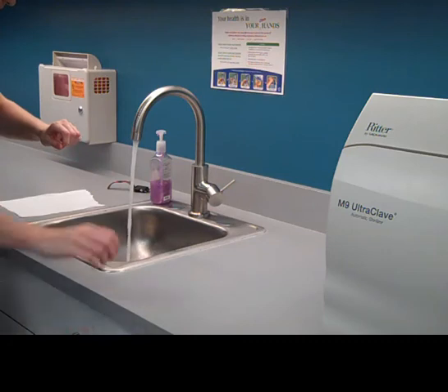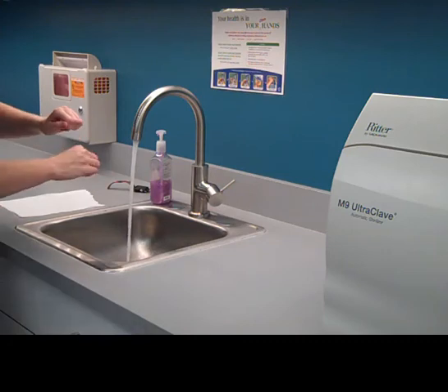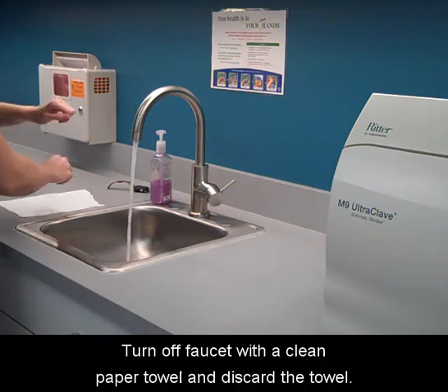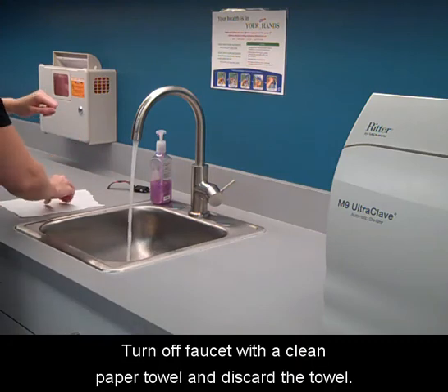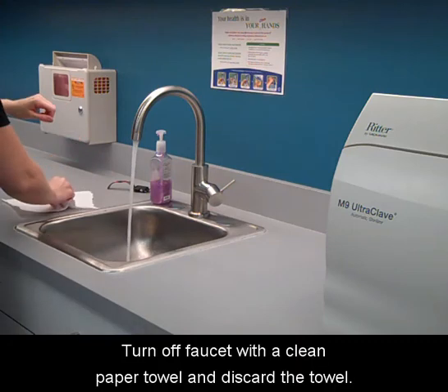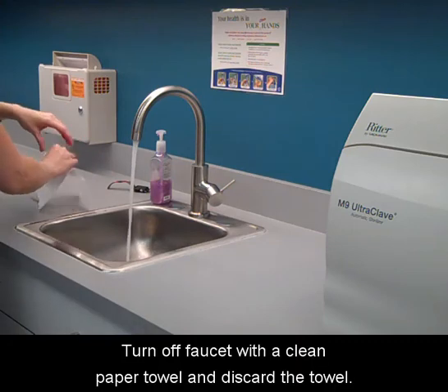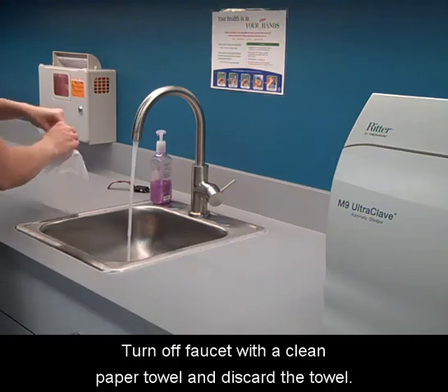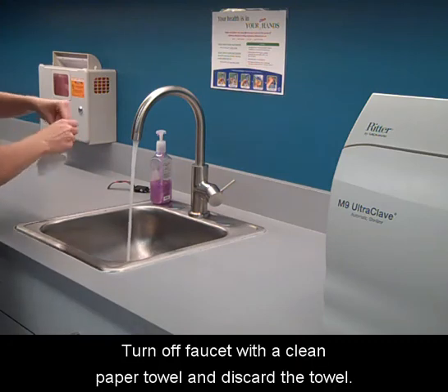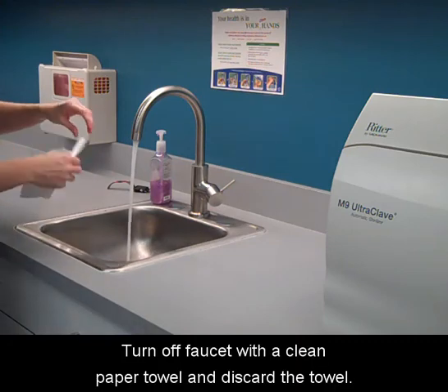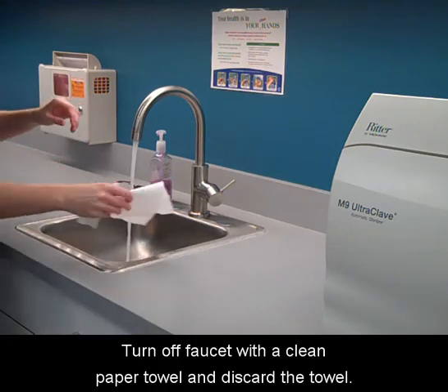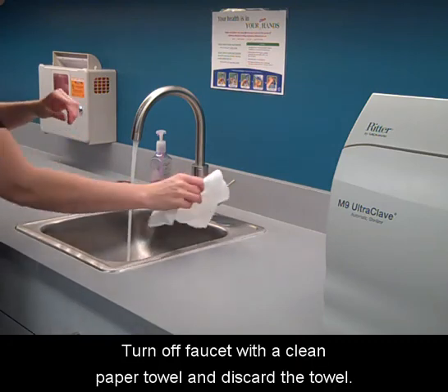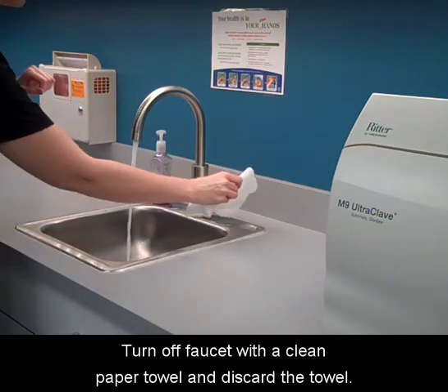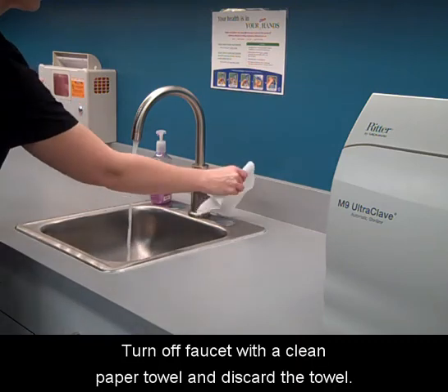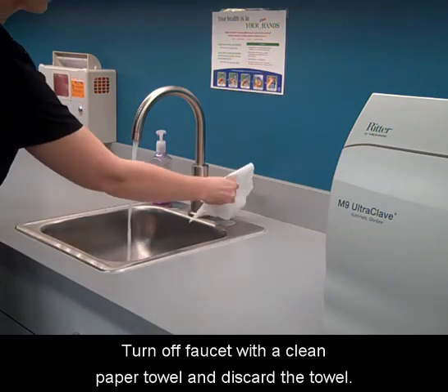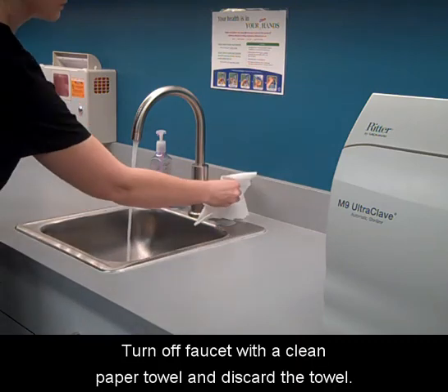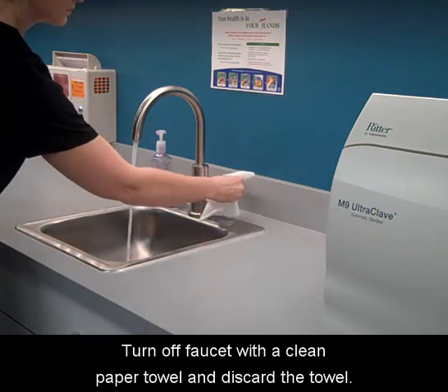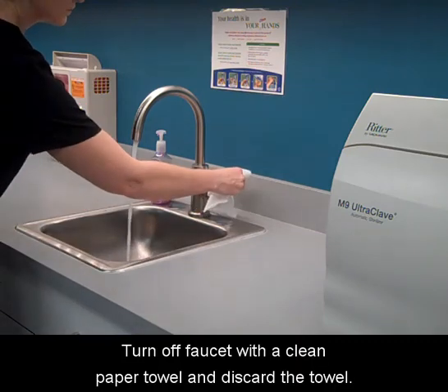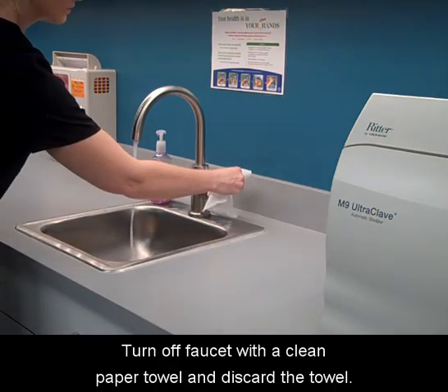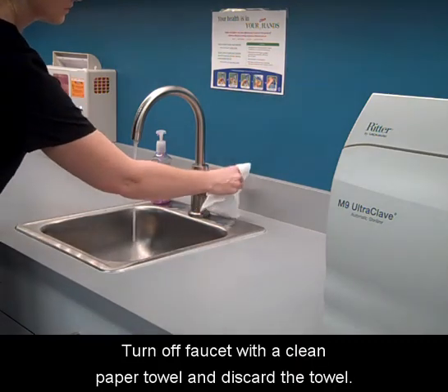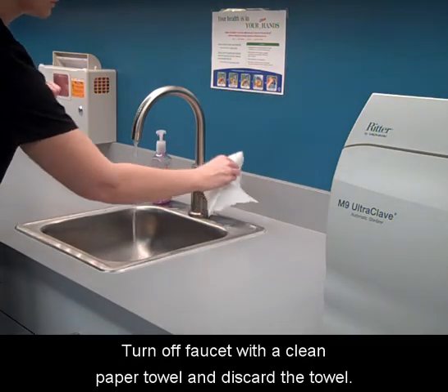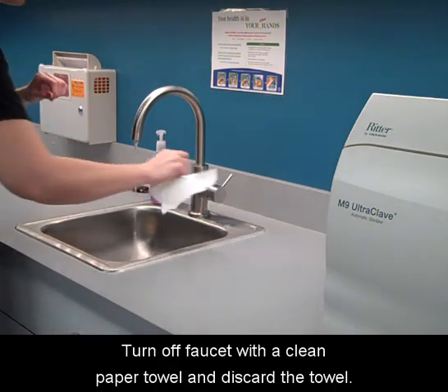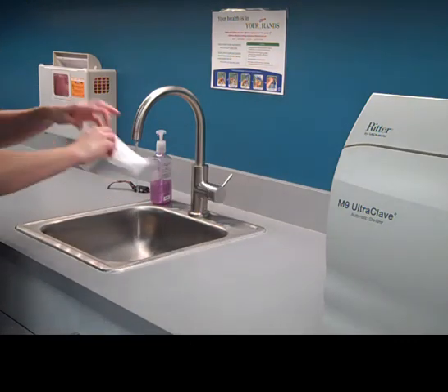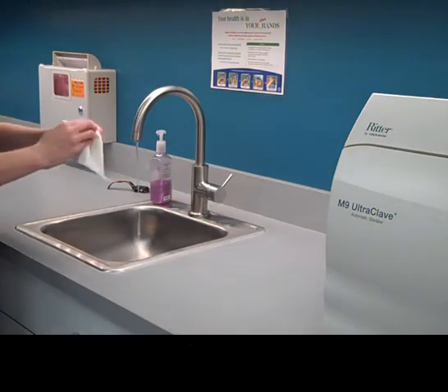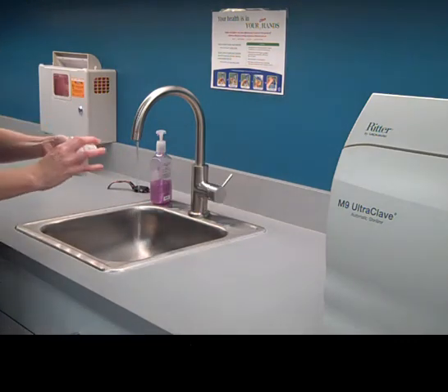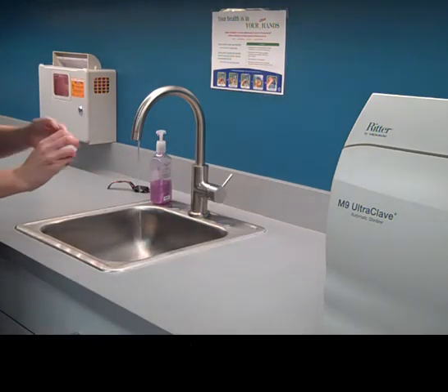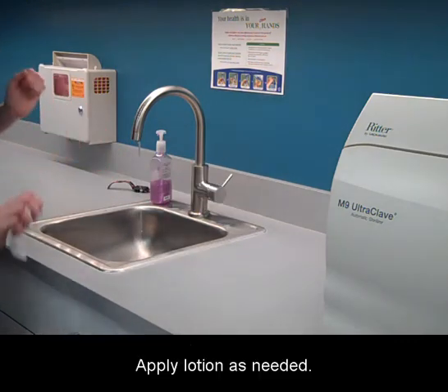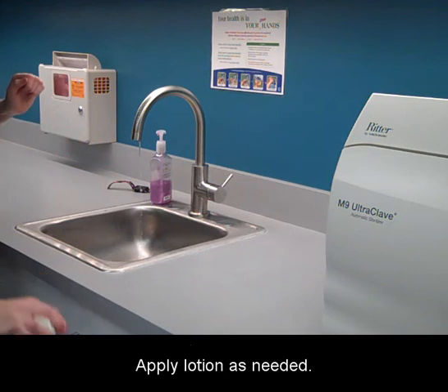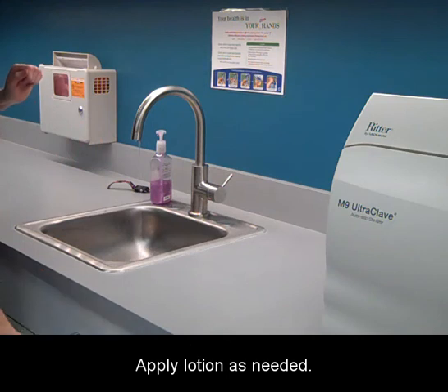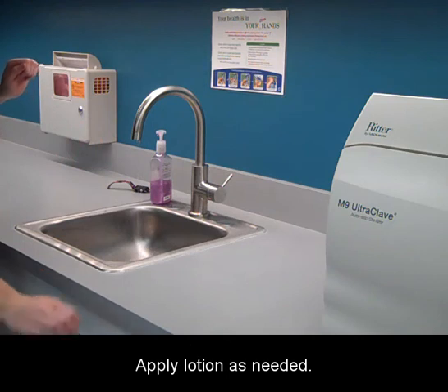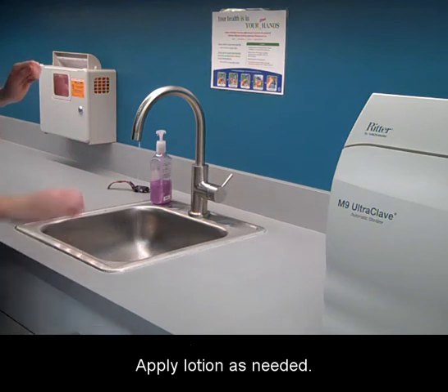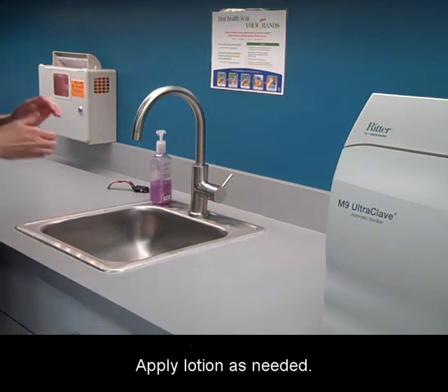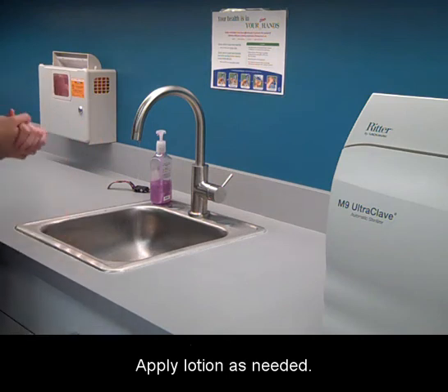Turn off the faucet with a clean paper towel and discard the towel. Apply lotion as needed.